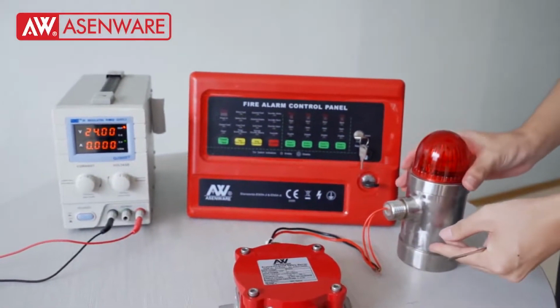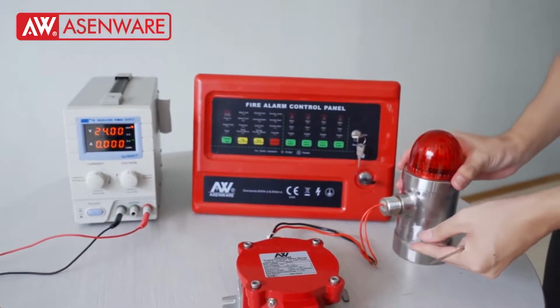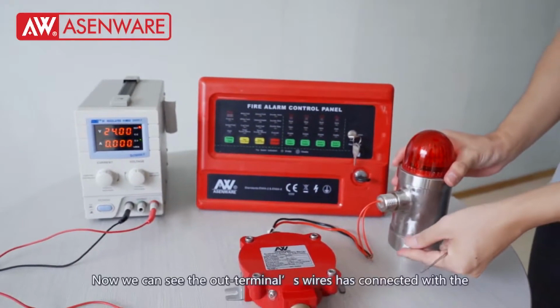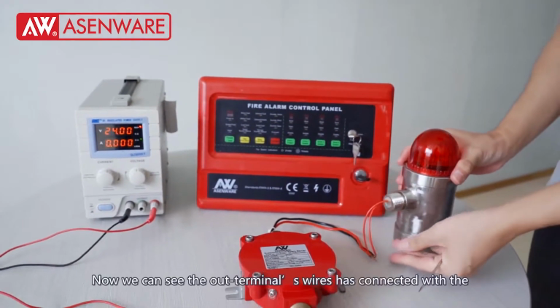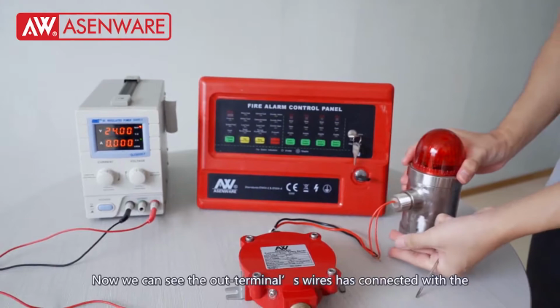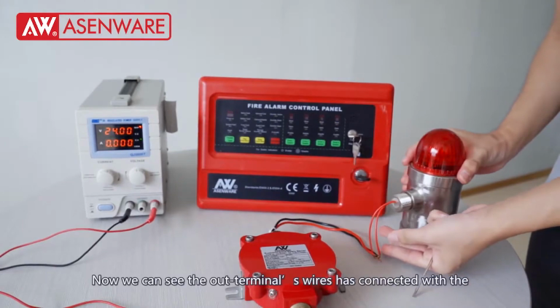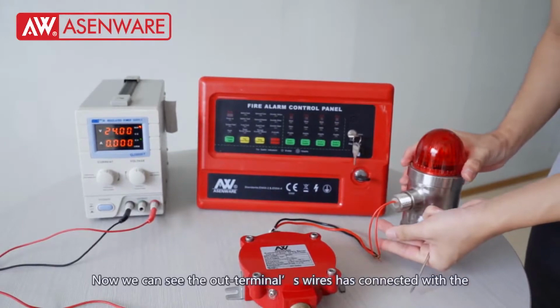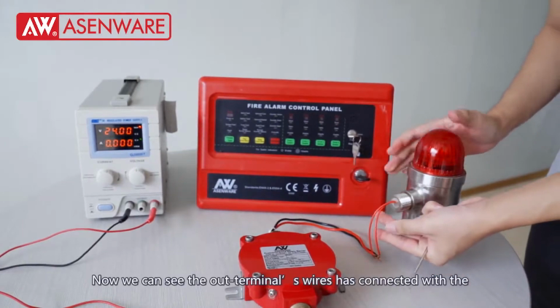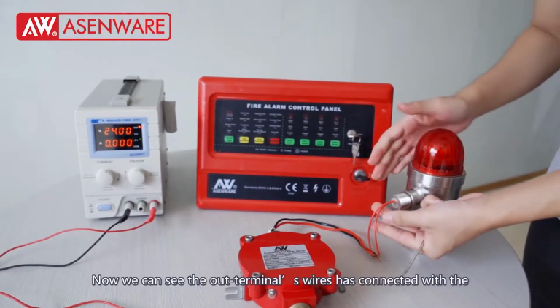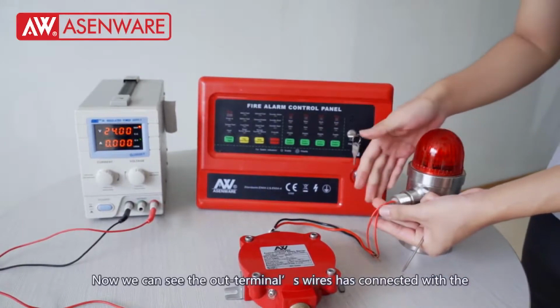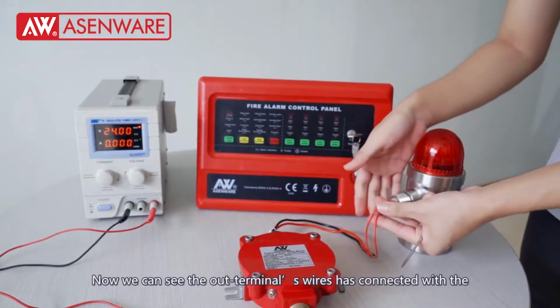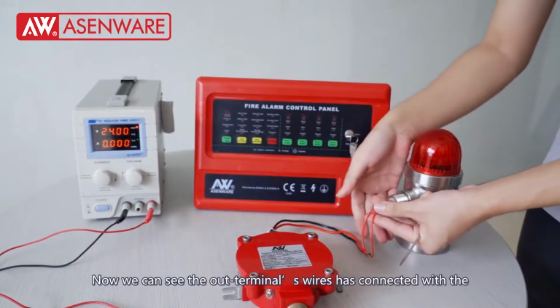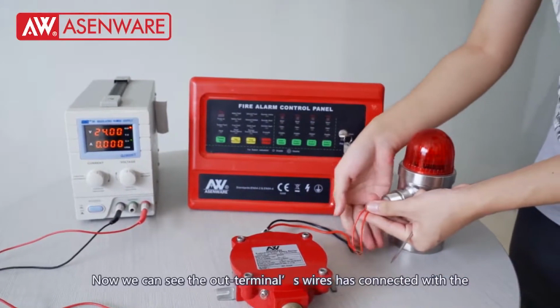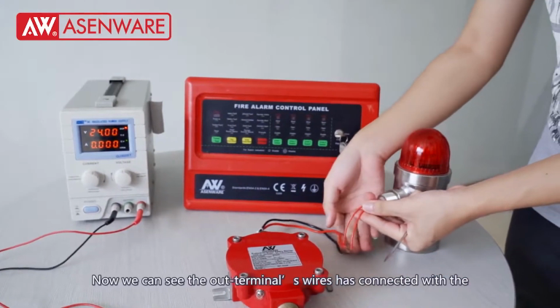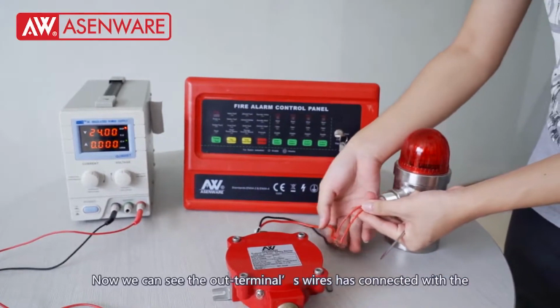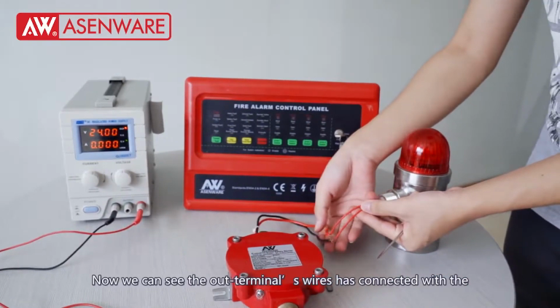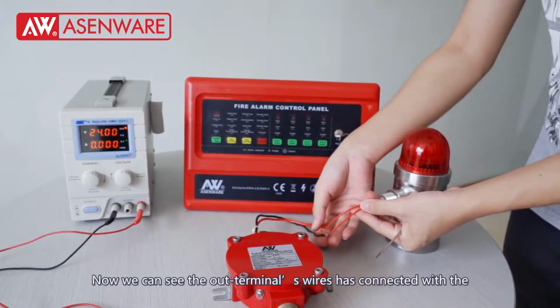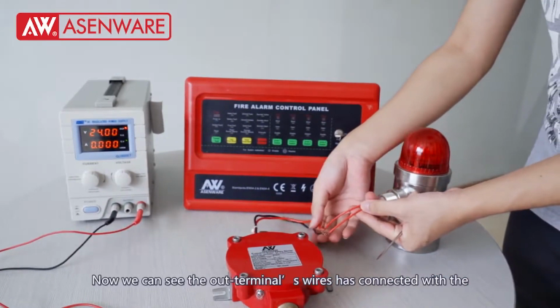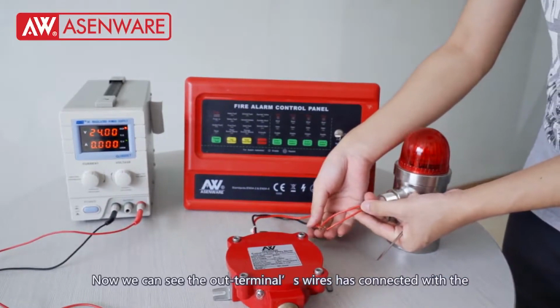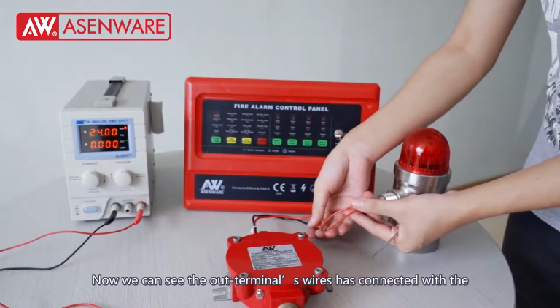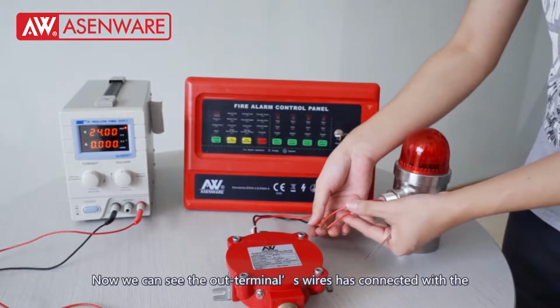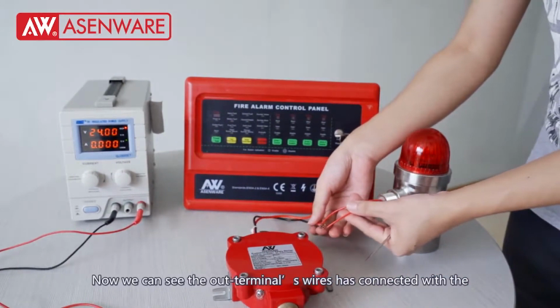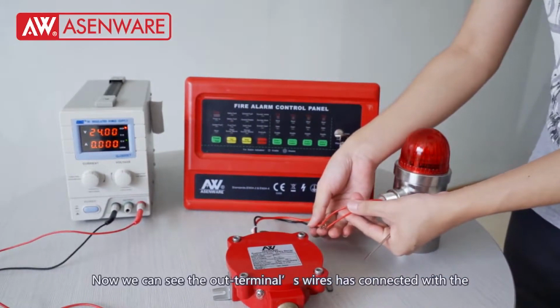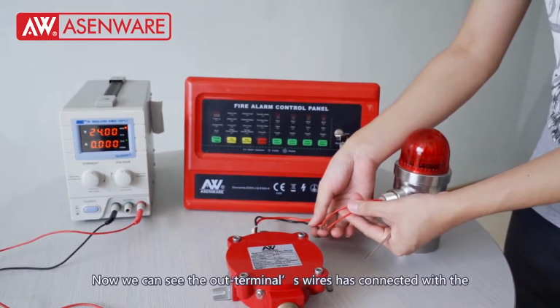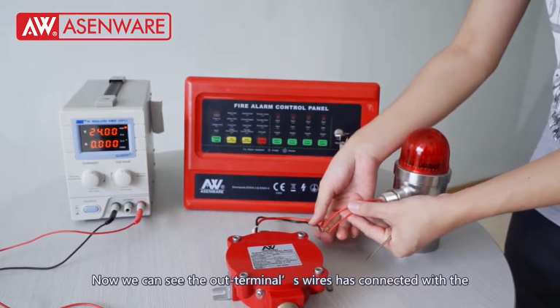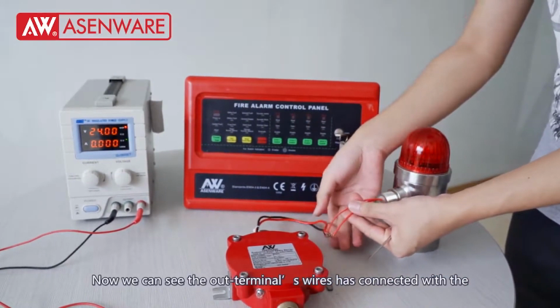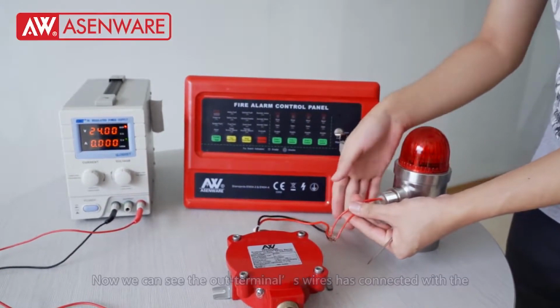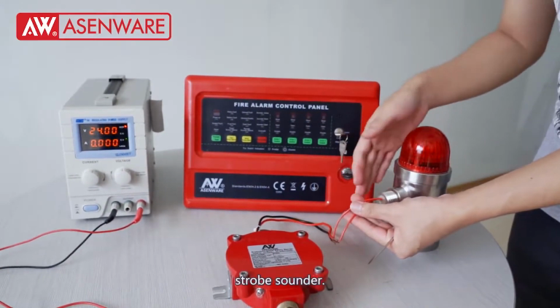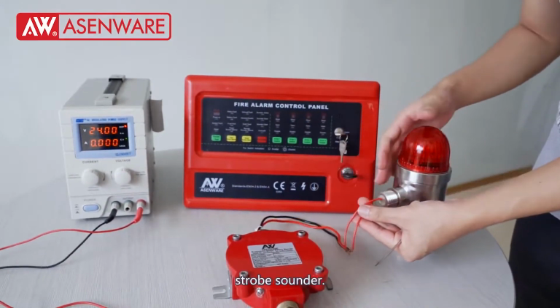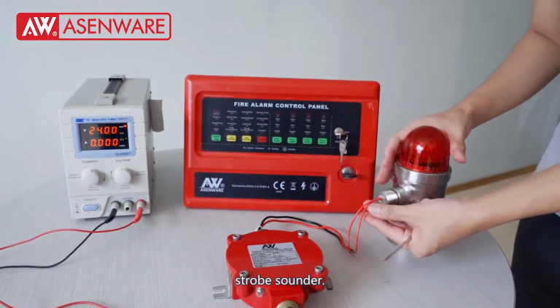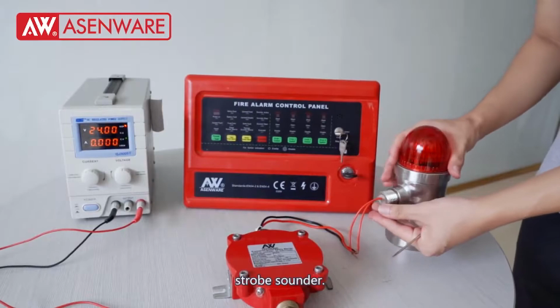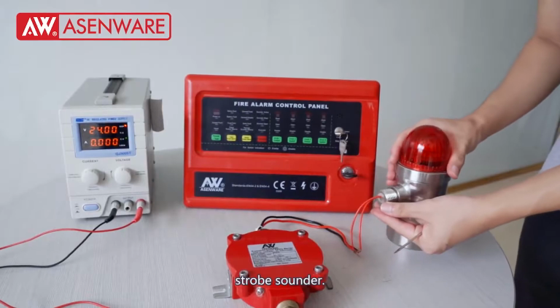Now we can see the OUT terminal wires have been connected with the sounder.